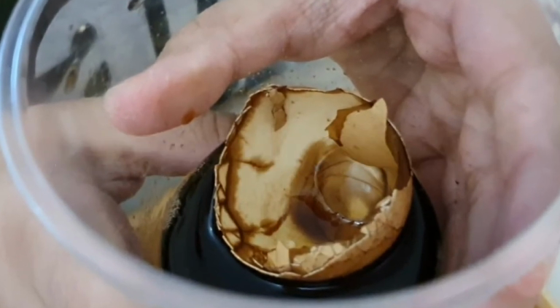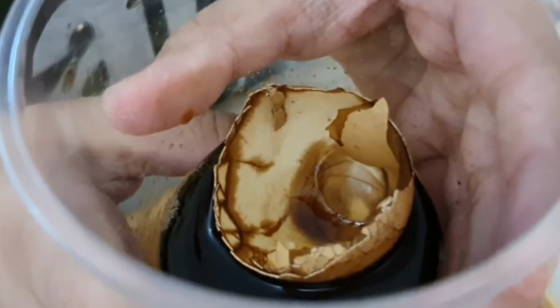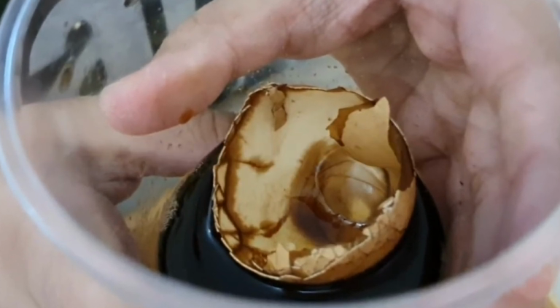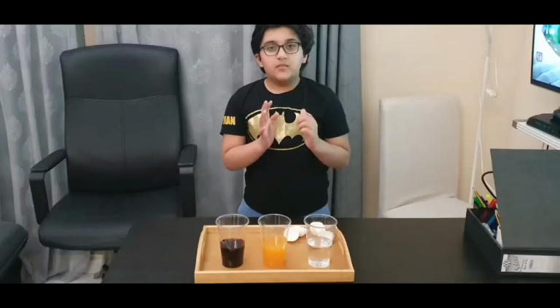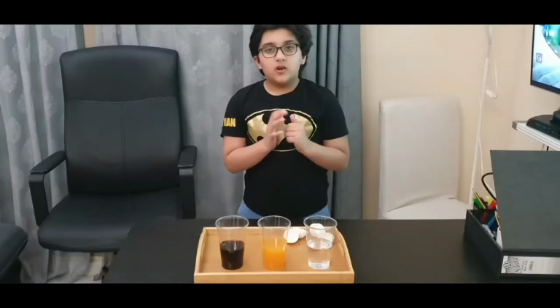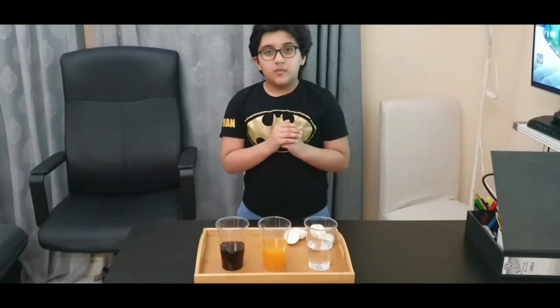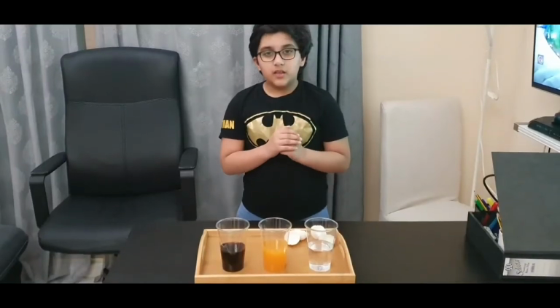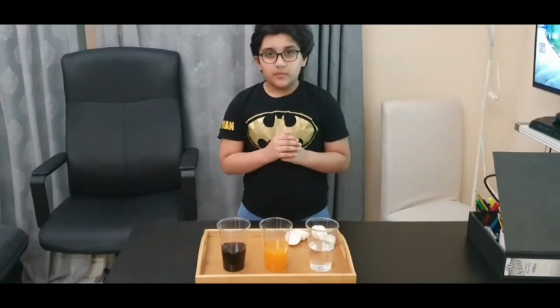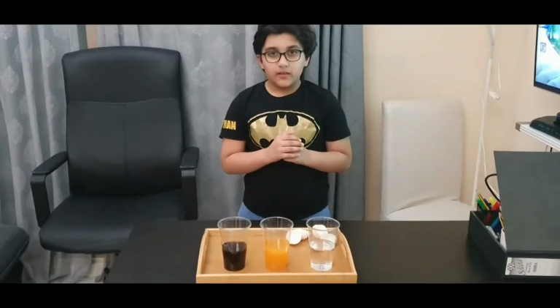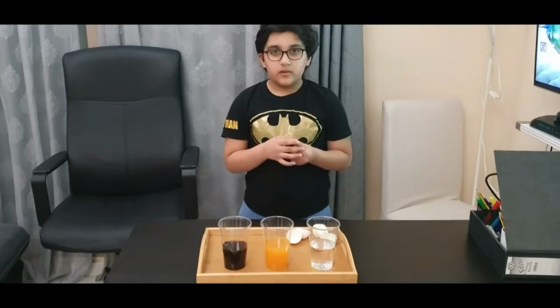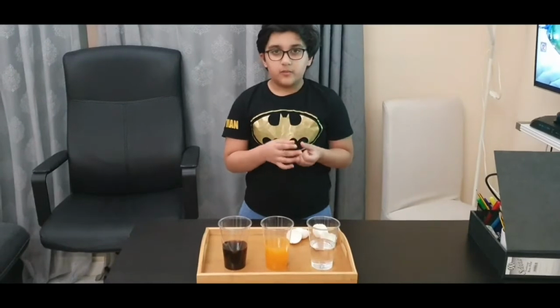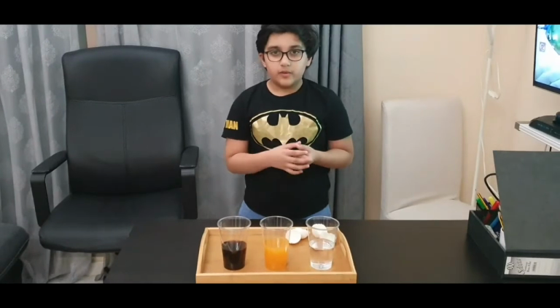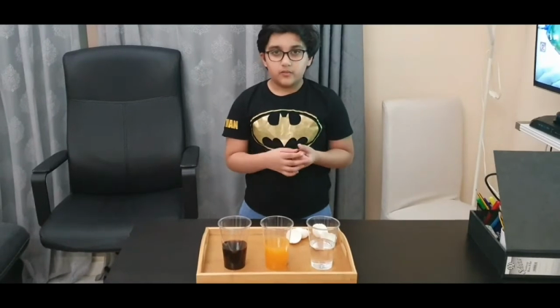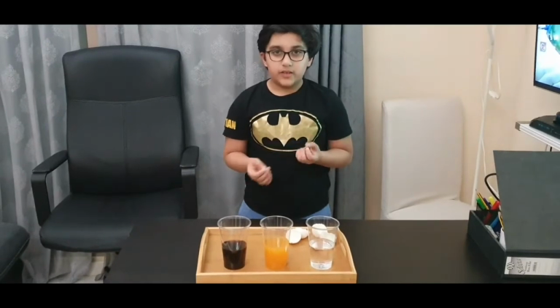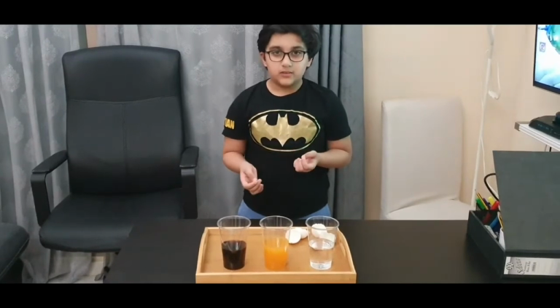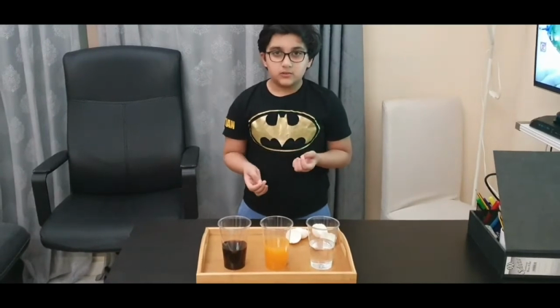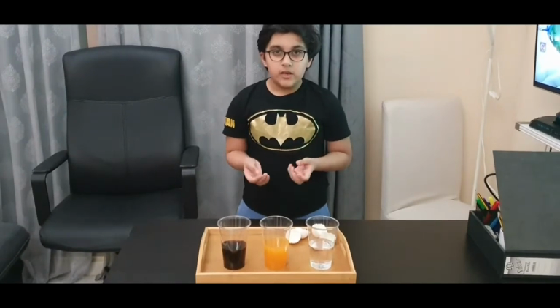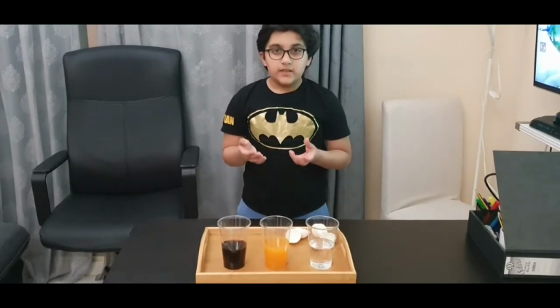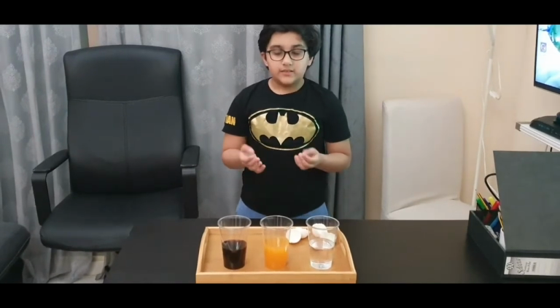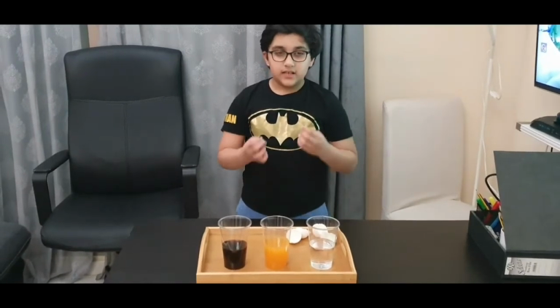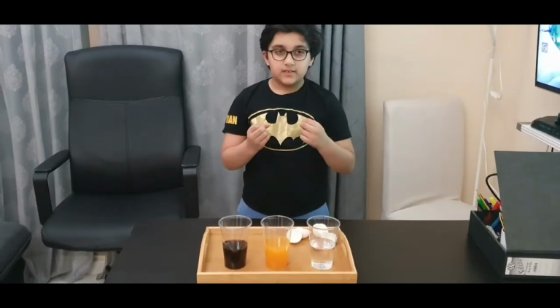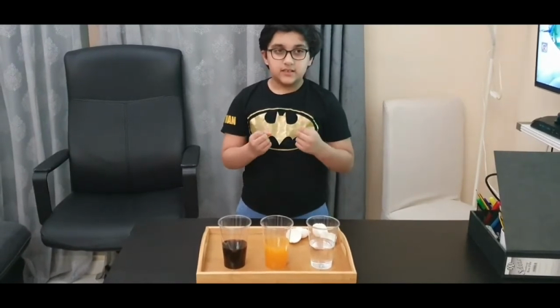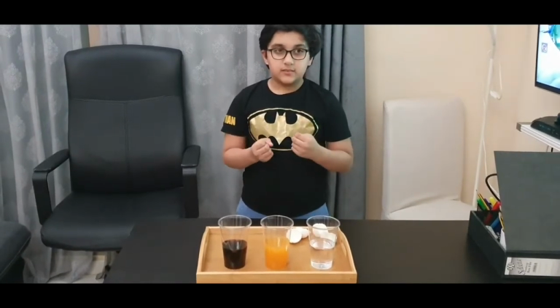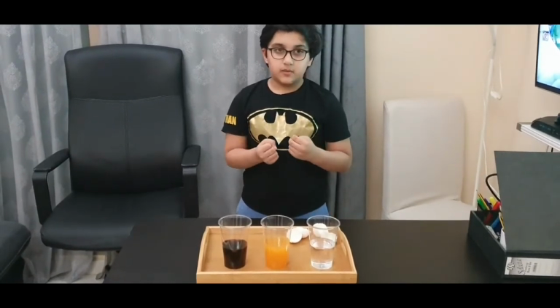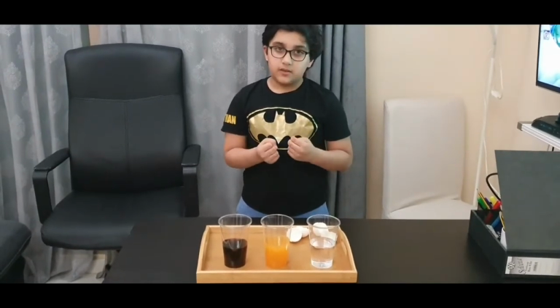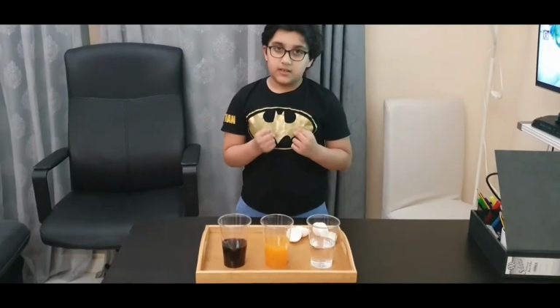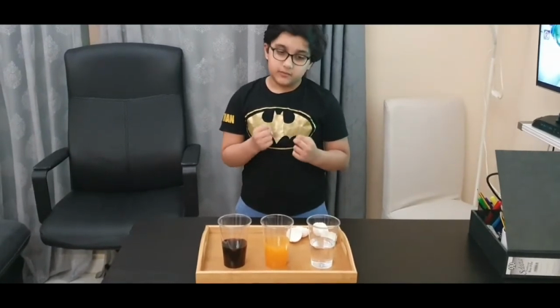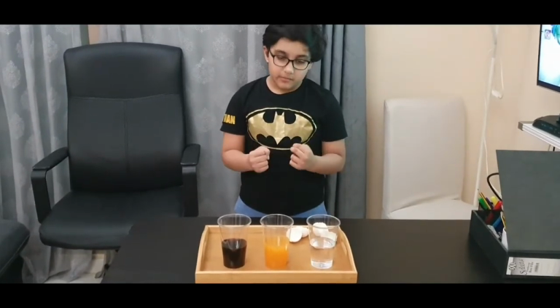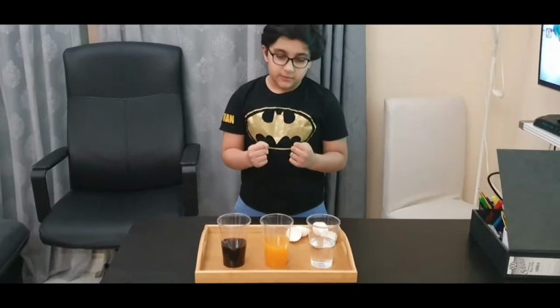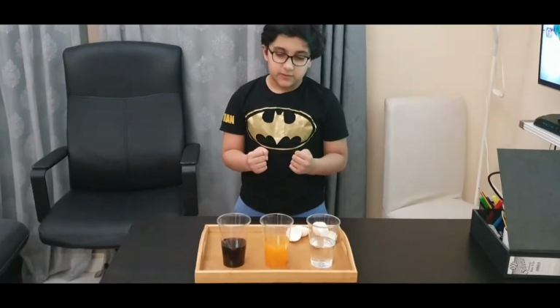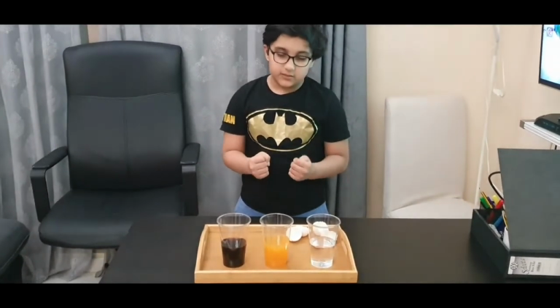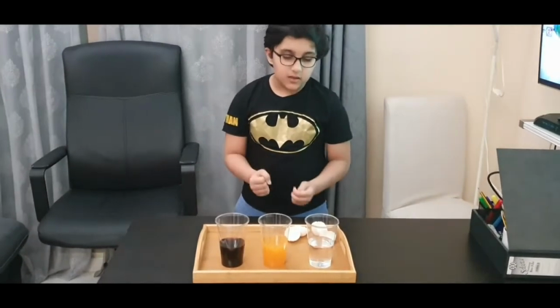I am Mohamed Hamal from Gray 3S2. This science experiment is from Ms. Phyllis.